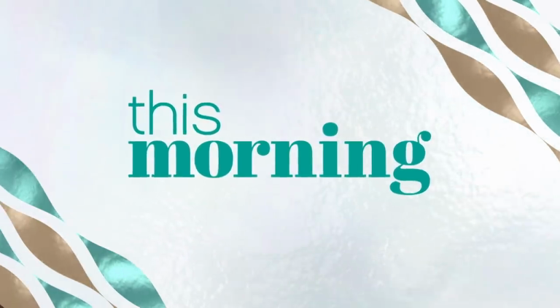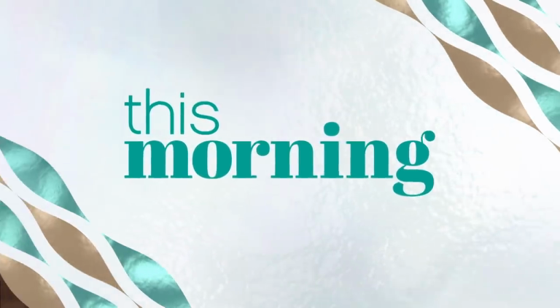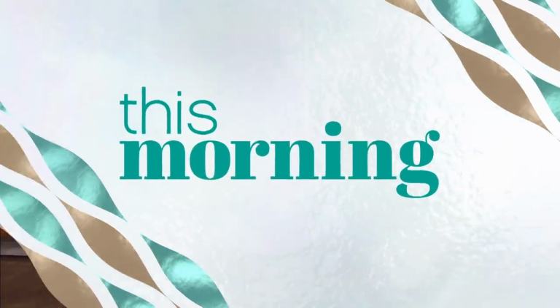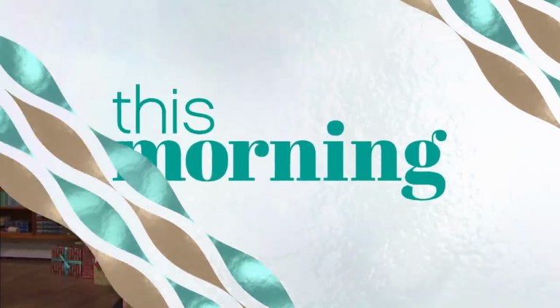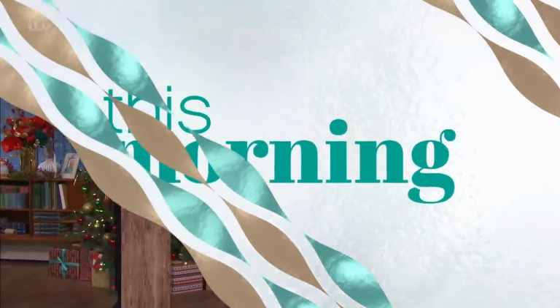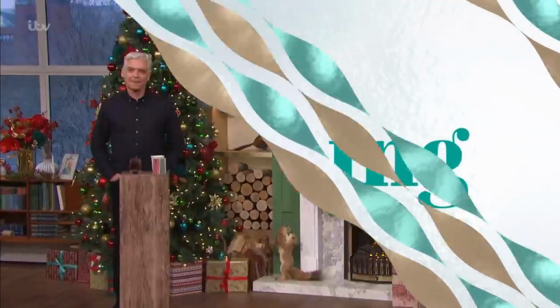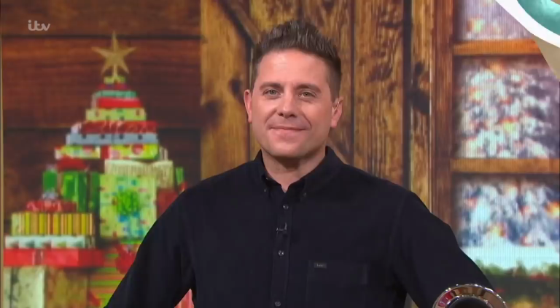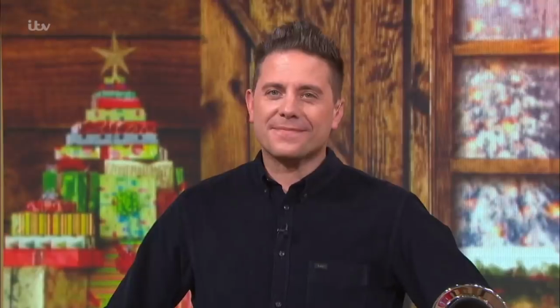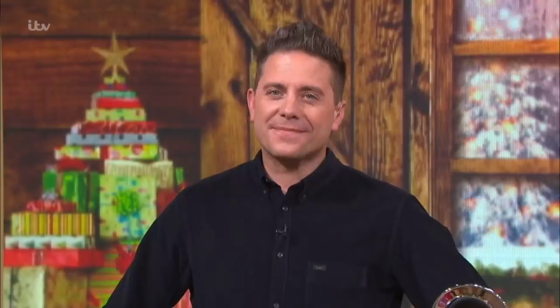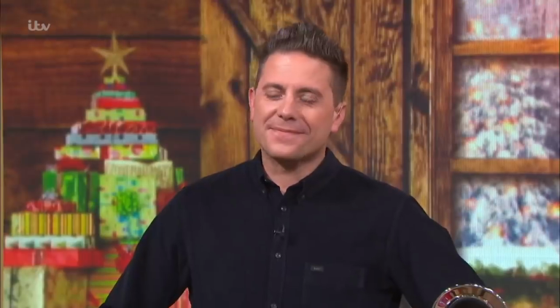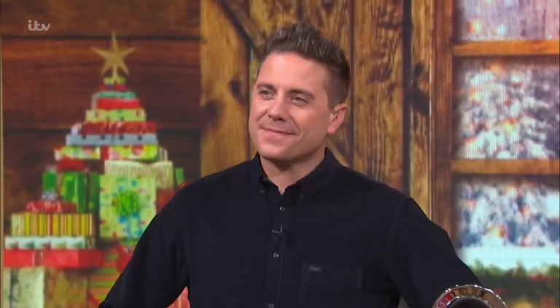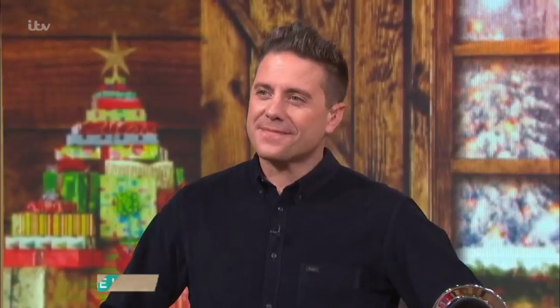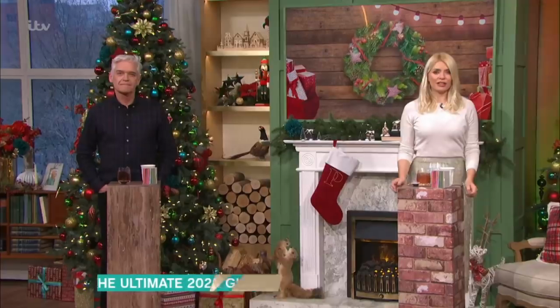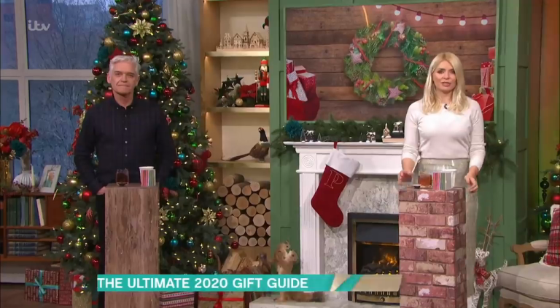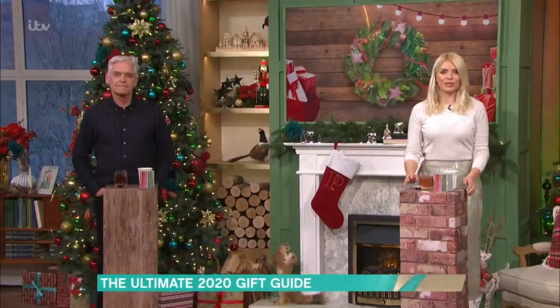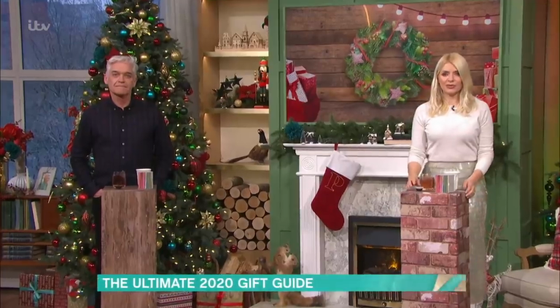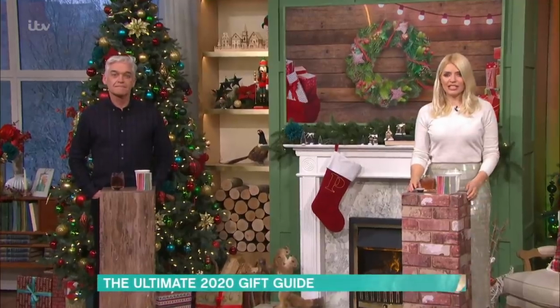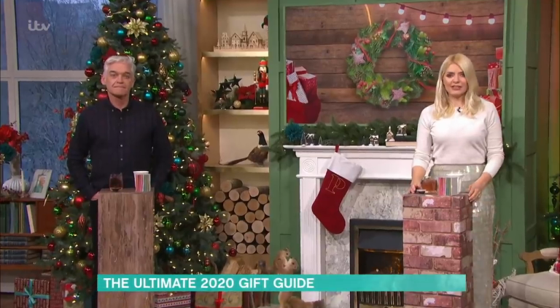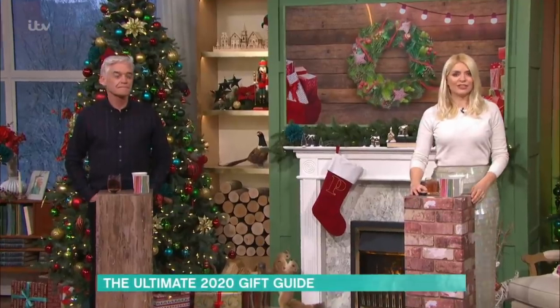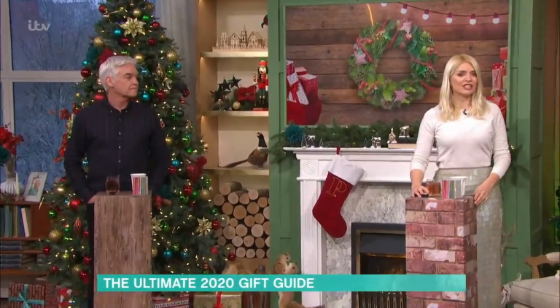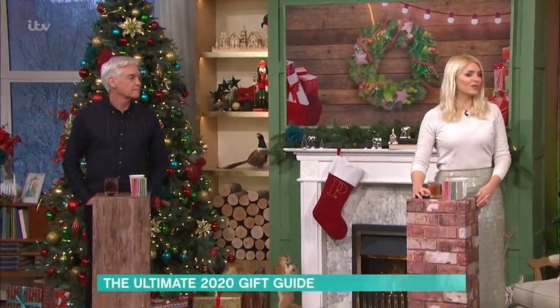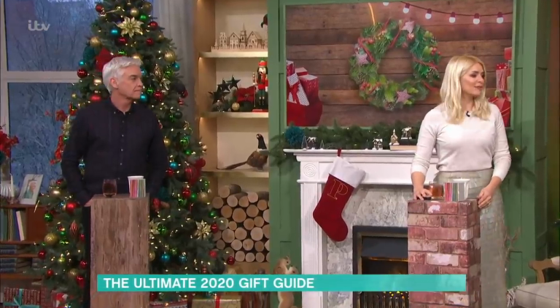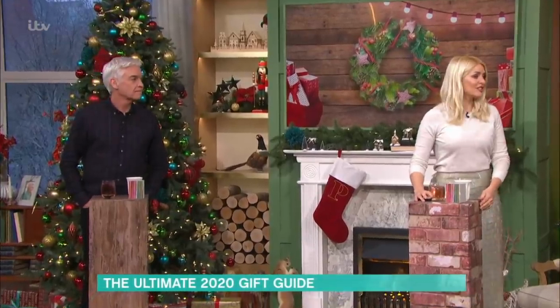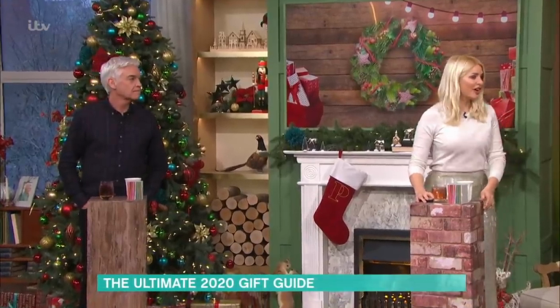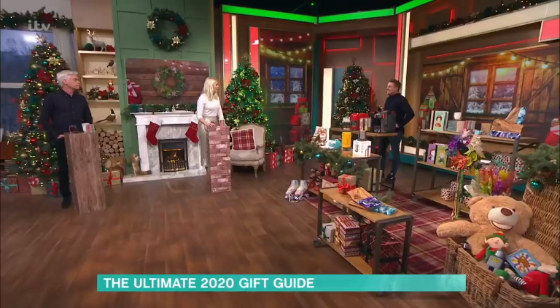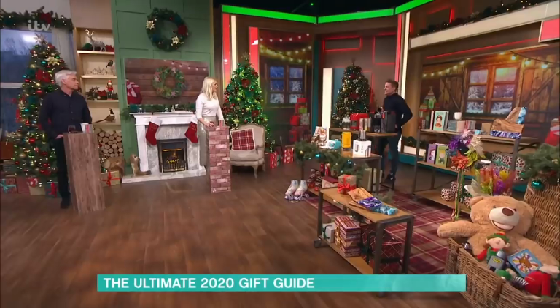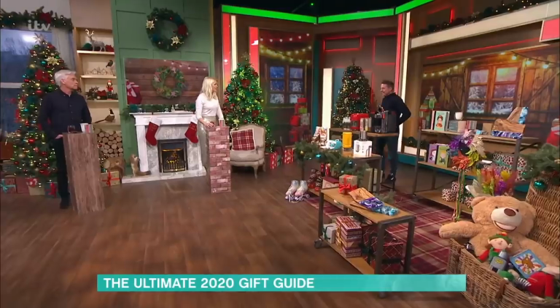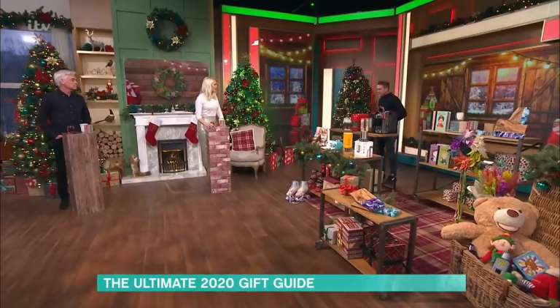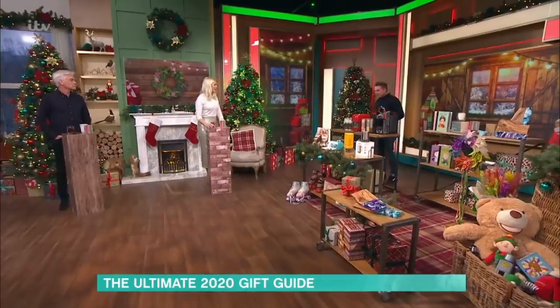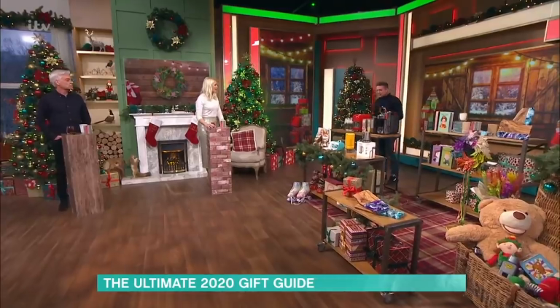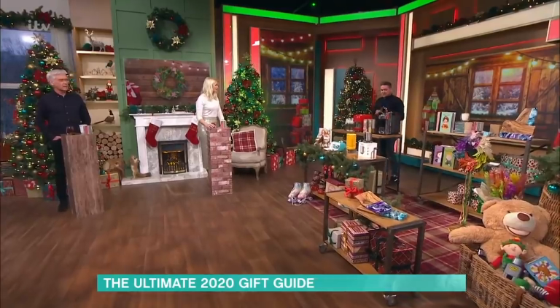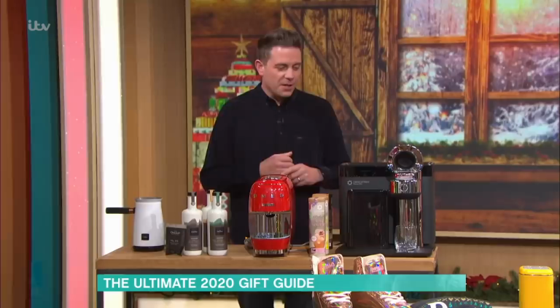Steve Wilson's back and this time we're talking about the ultimate 2020 gifts for this Christmas. Lots to show you.